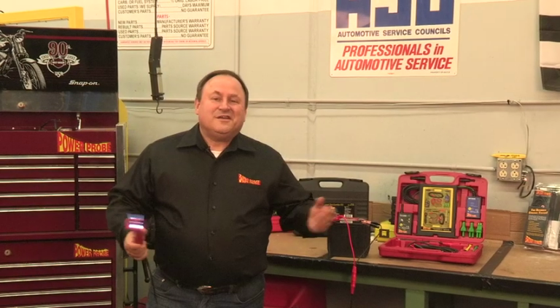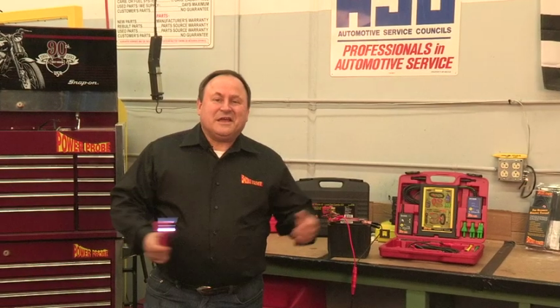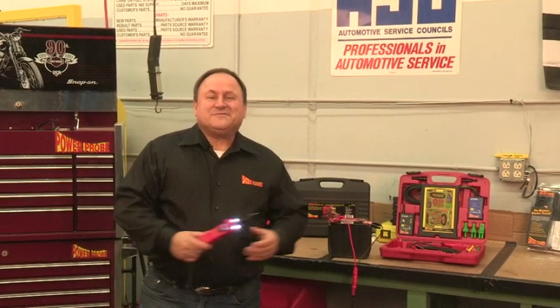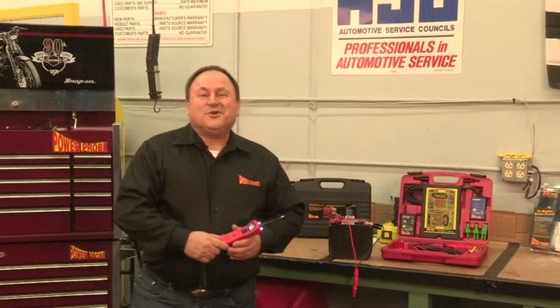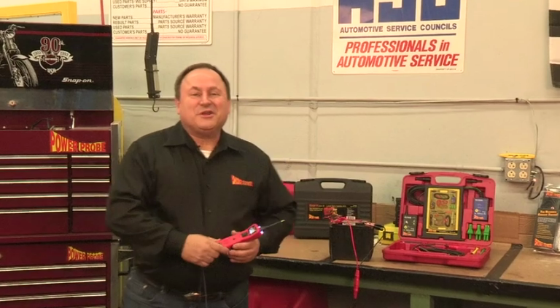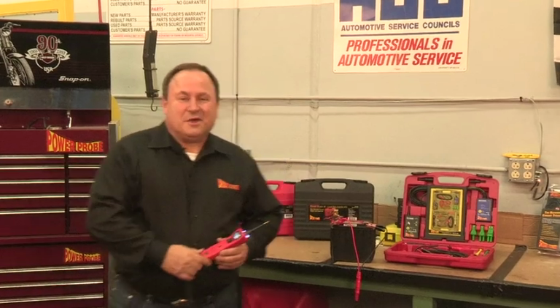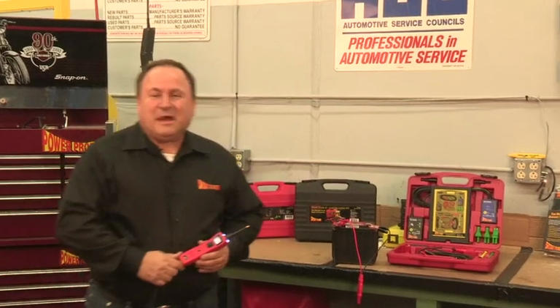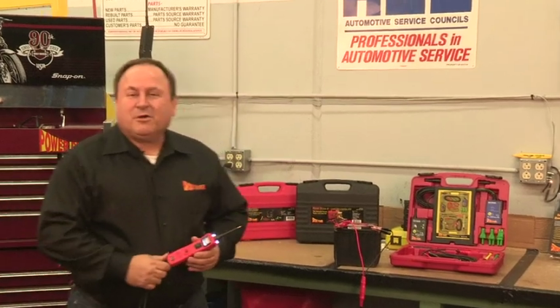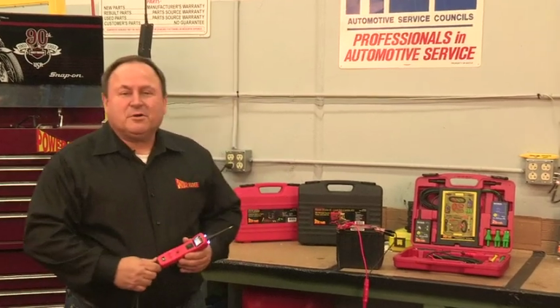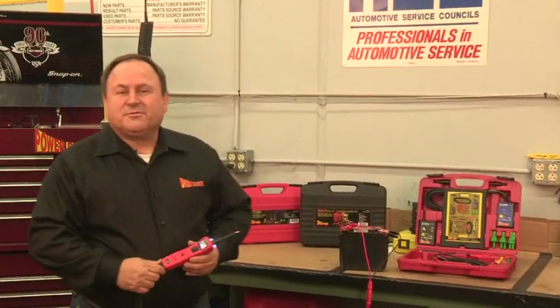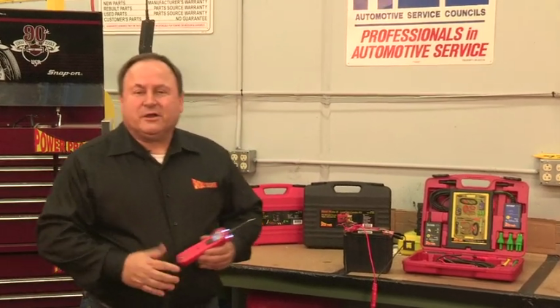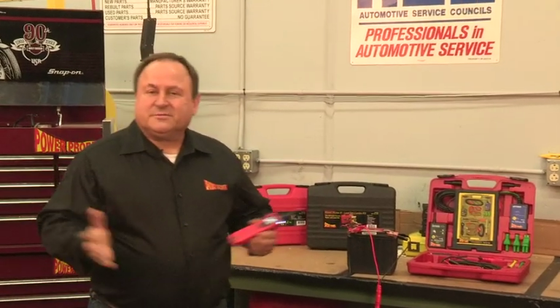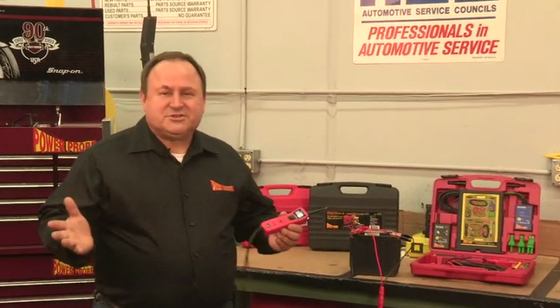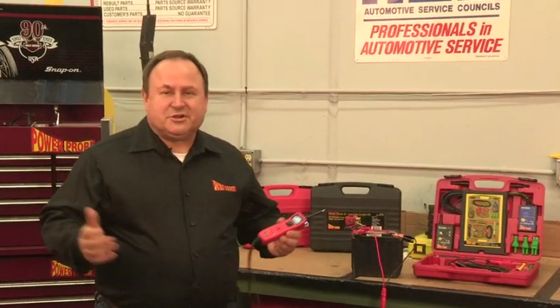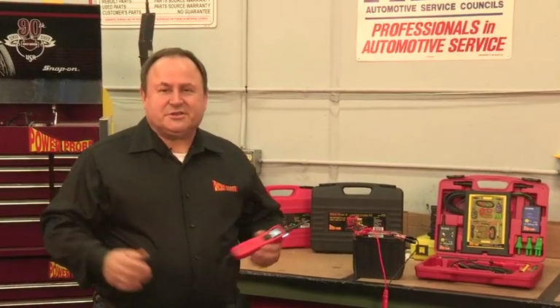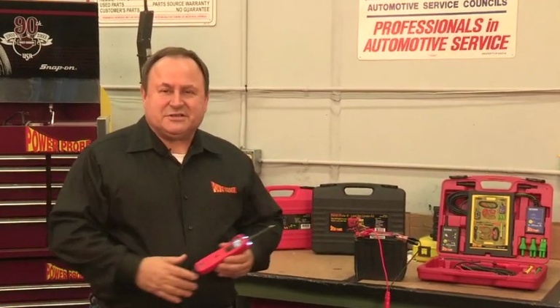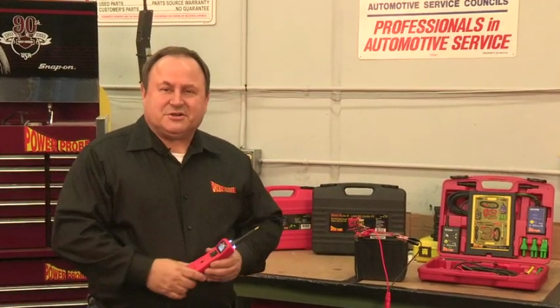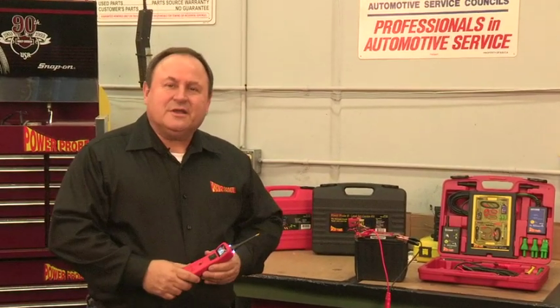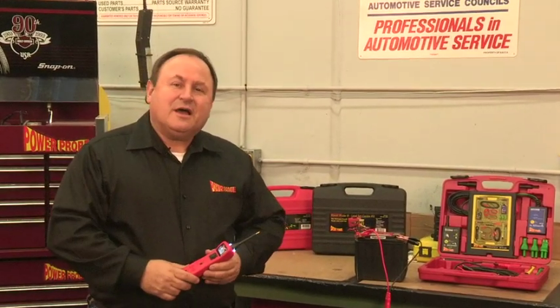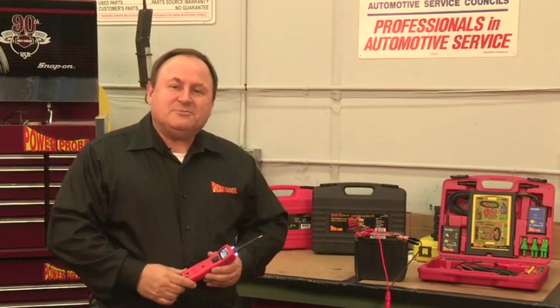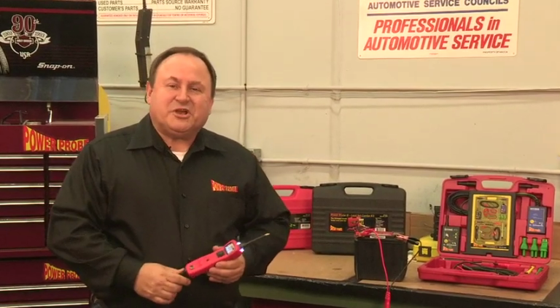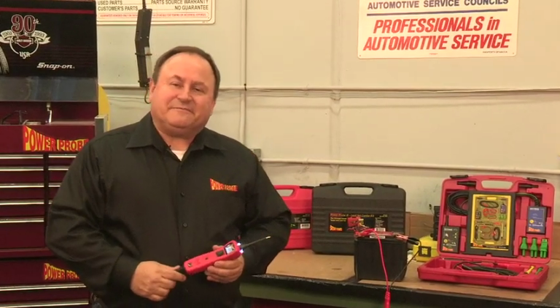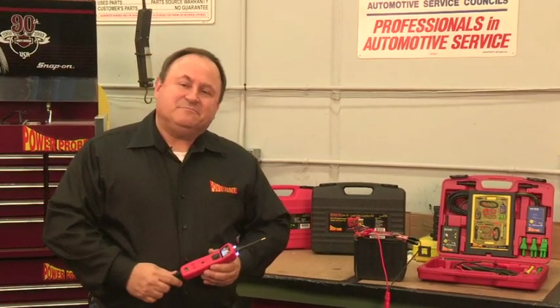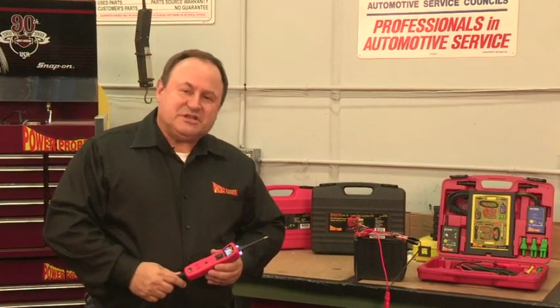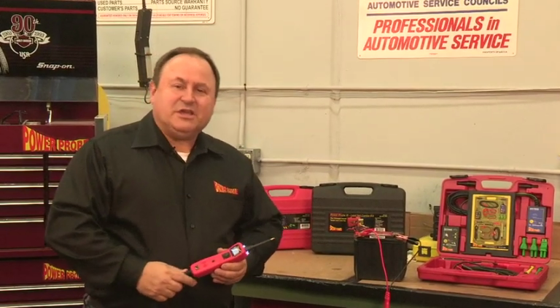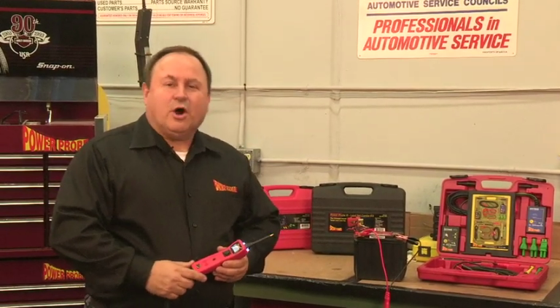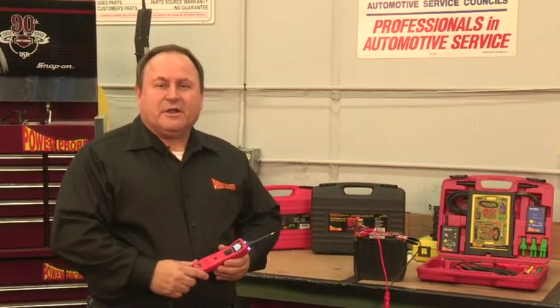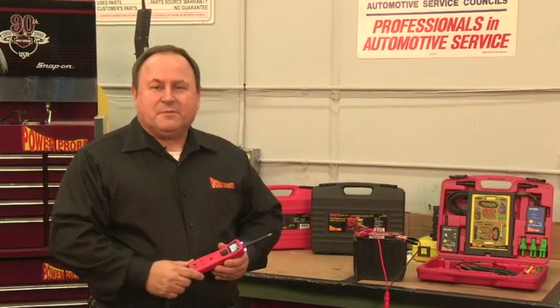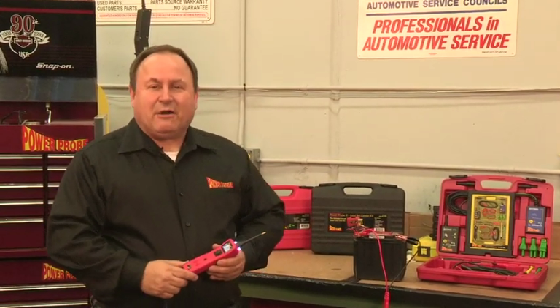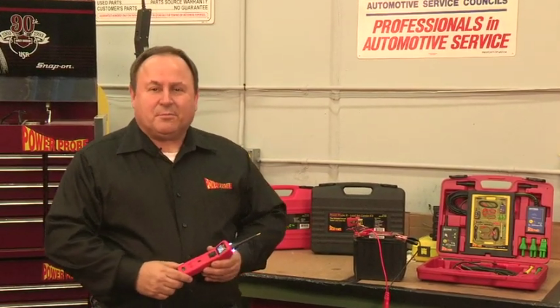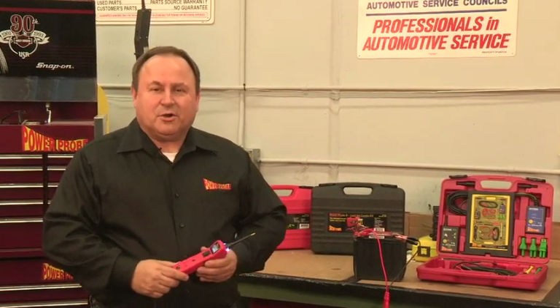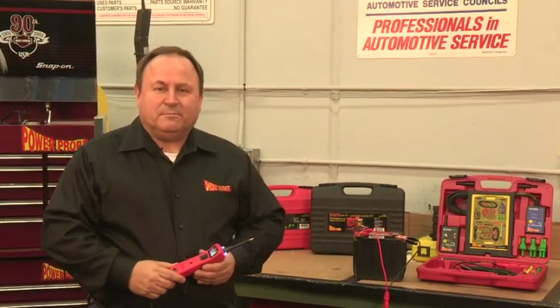Thanks for owning the Power Probe 3 Ultimate Circuit Tester. I'm Jeff, CEO here at Power Probe.